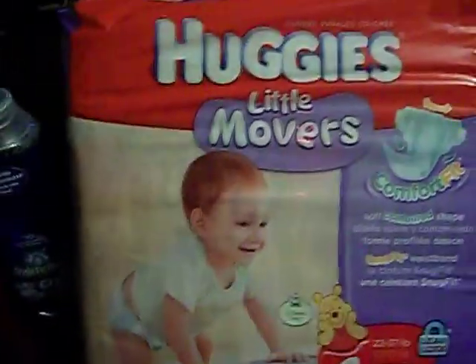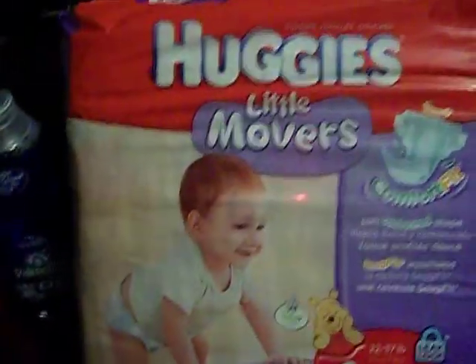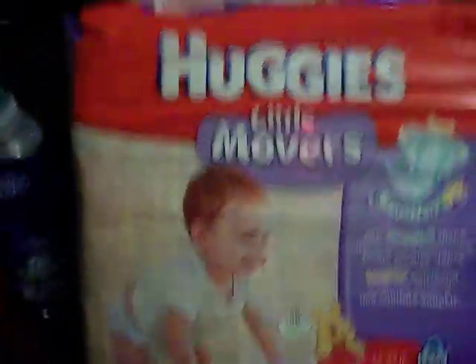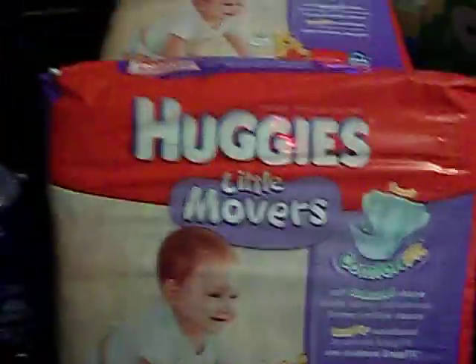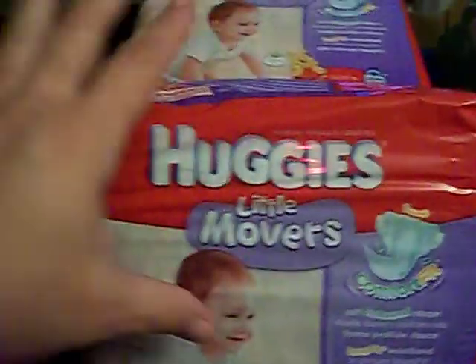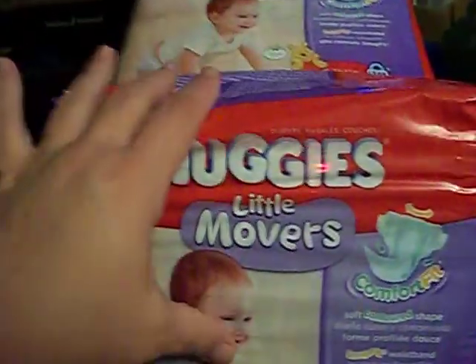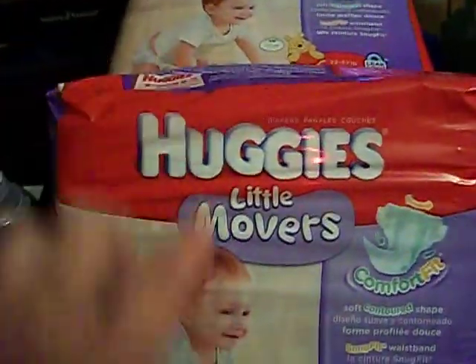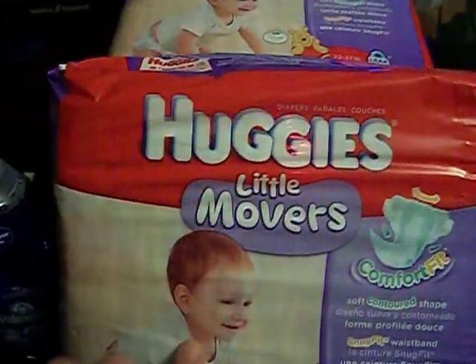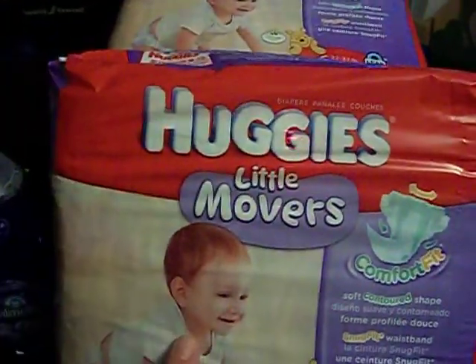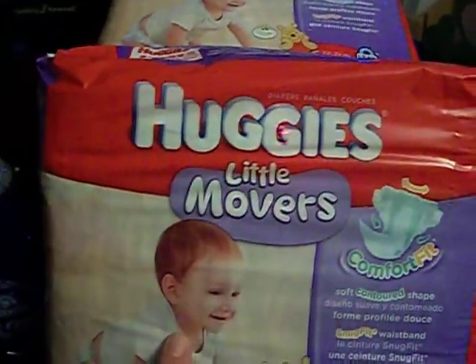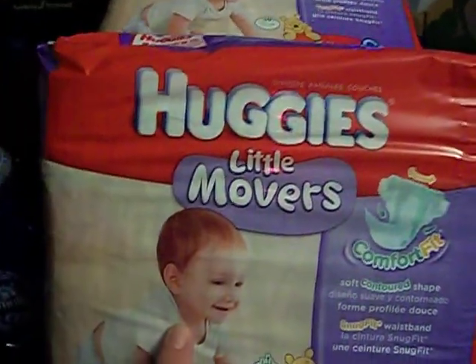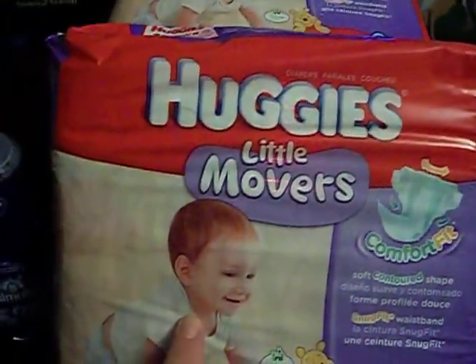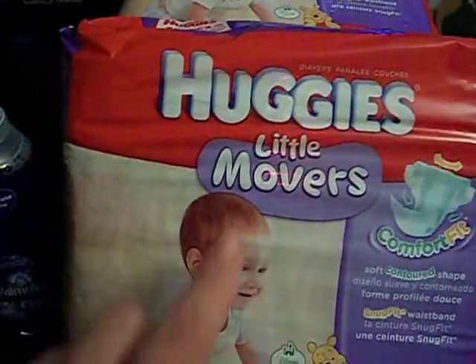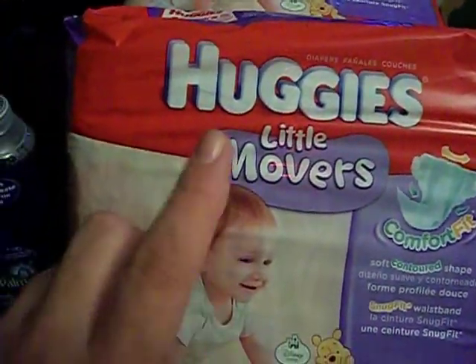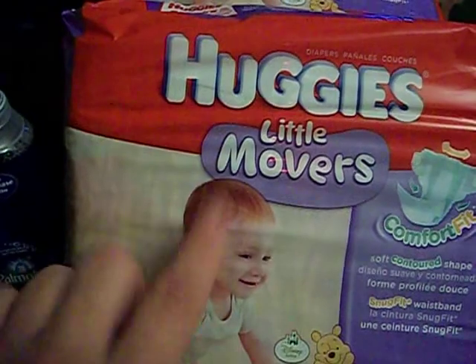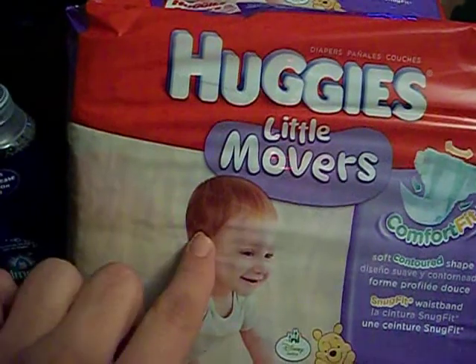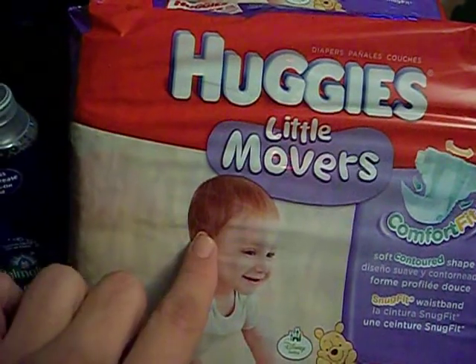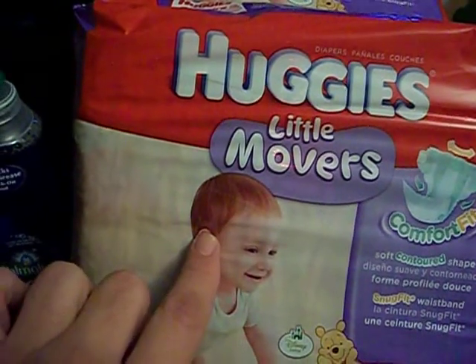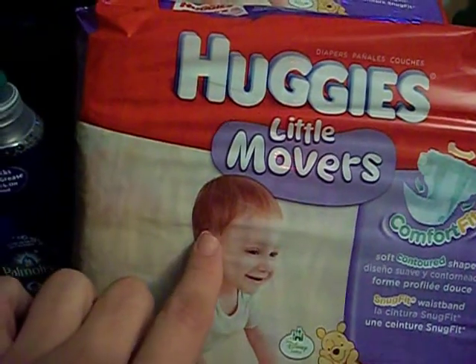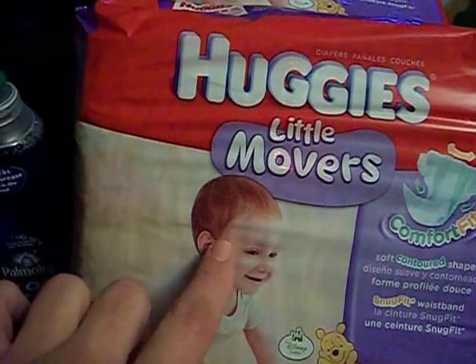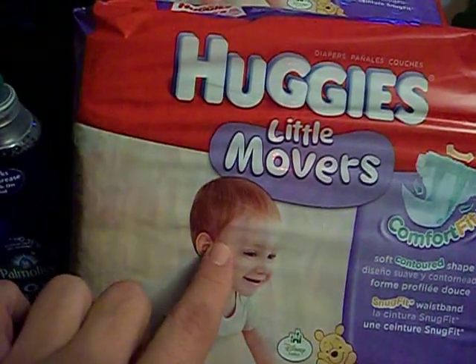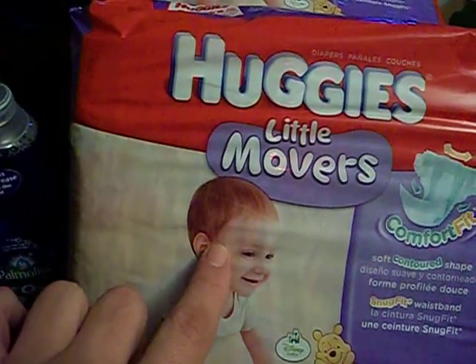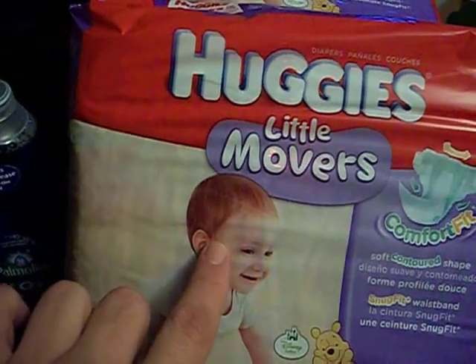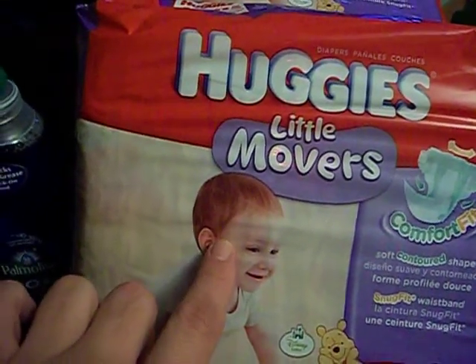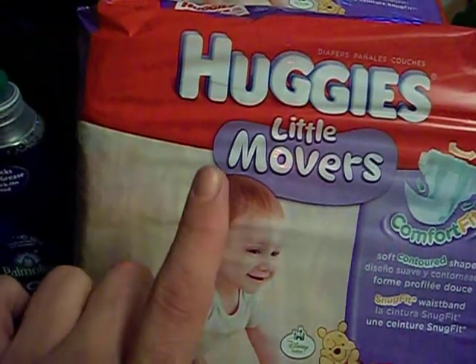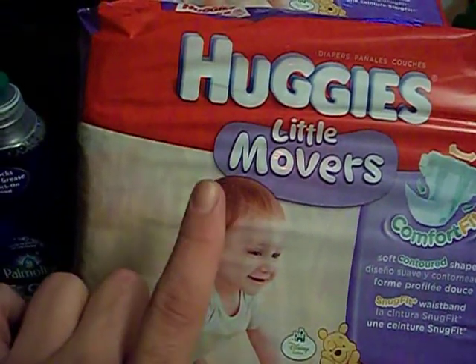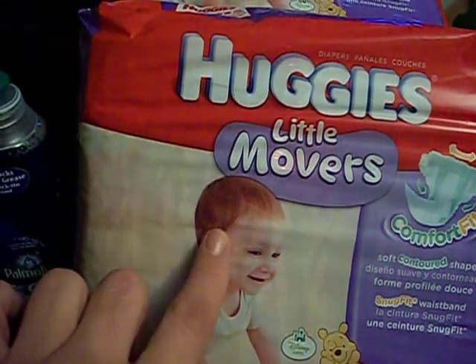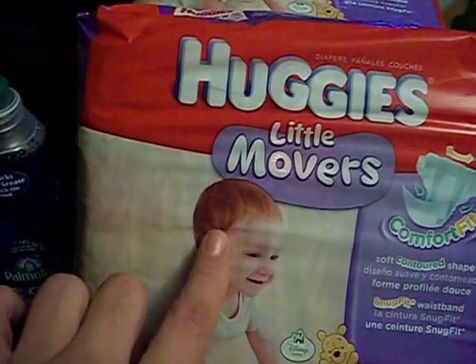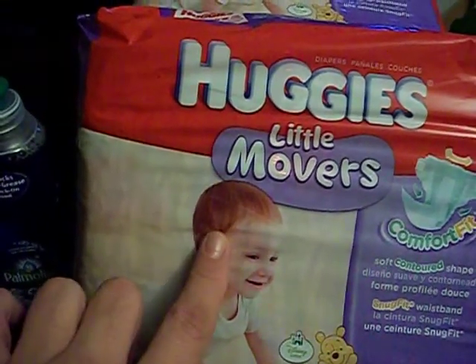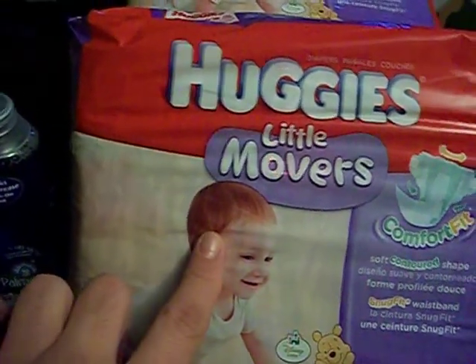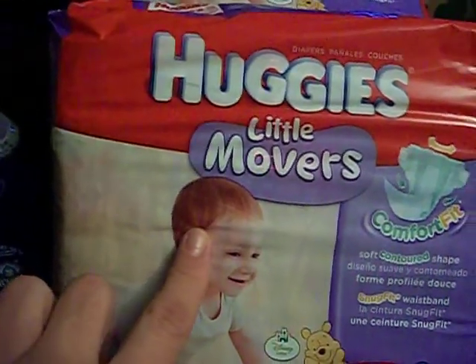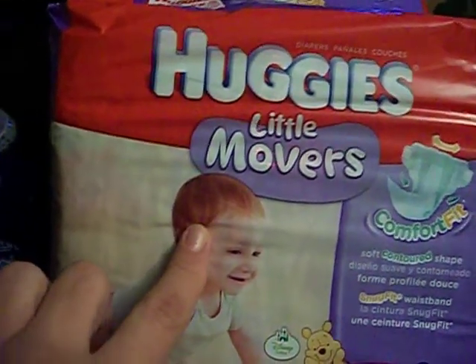What I got was two packs of the Huggies Little Movers for $9.49. I had two $2 off printable coupons for those.